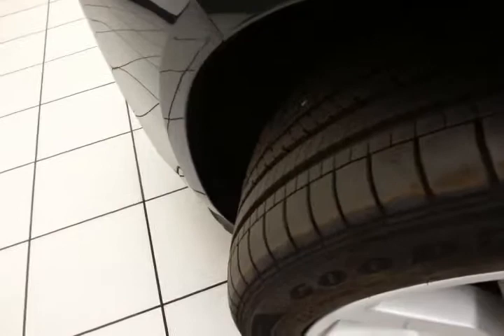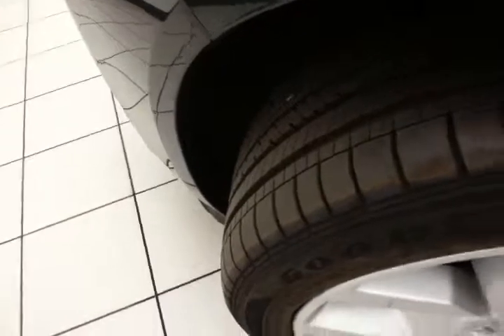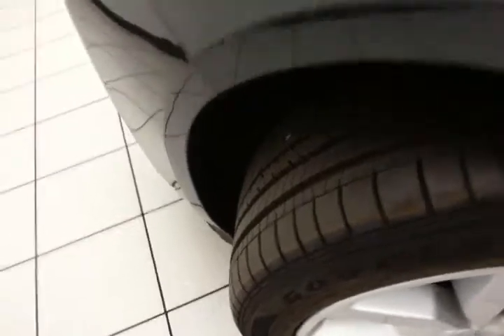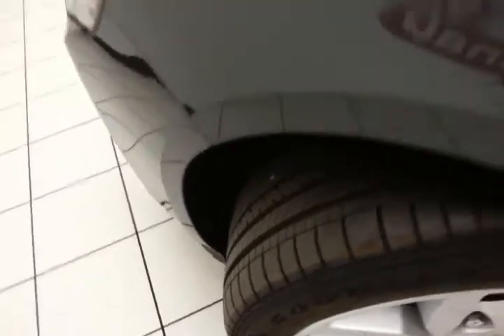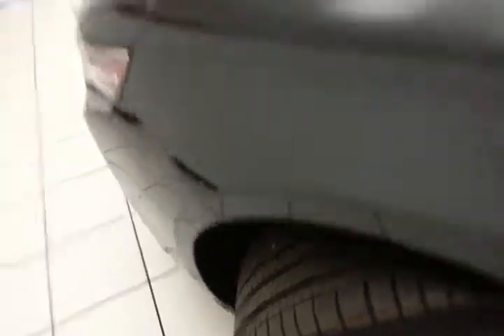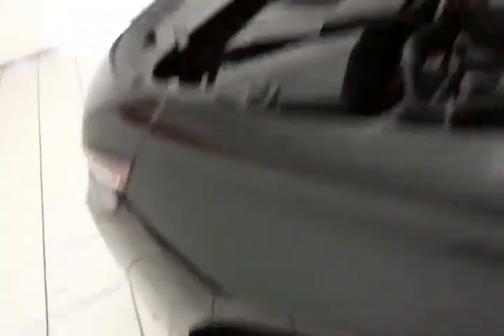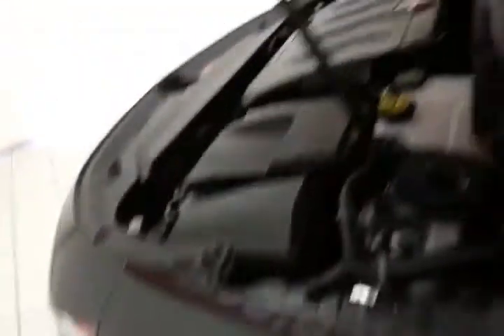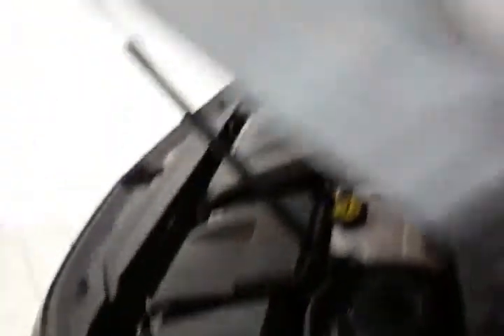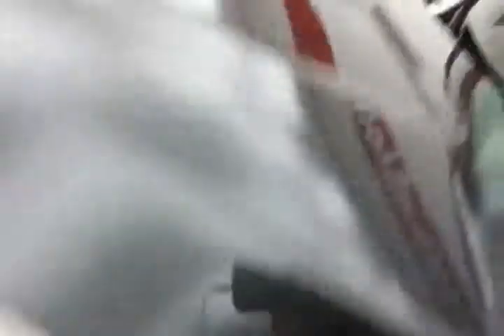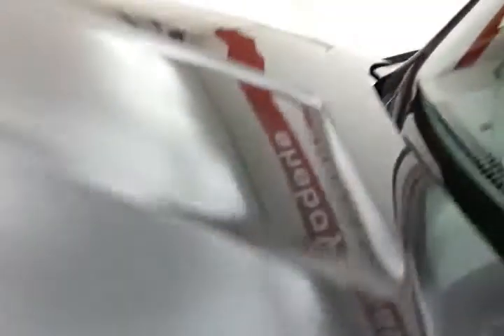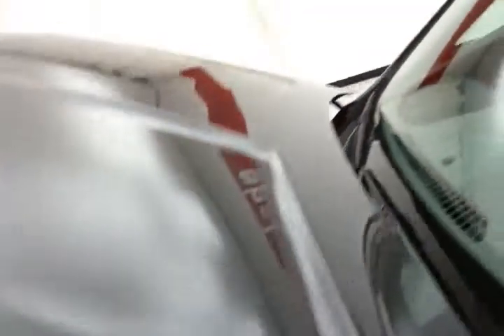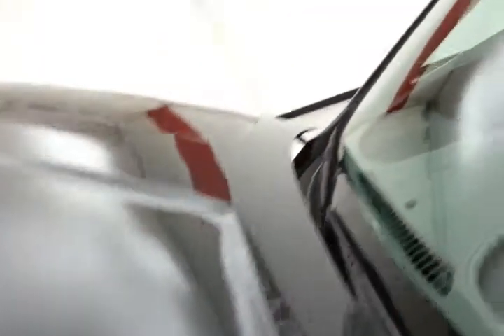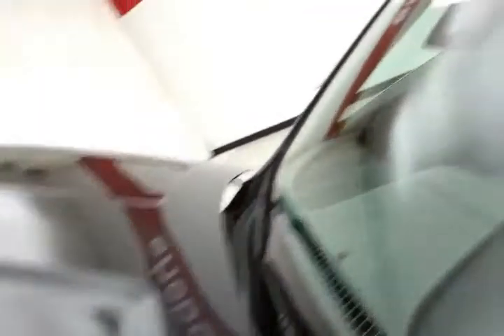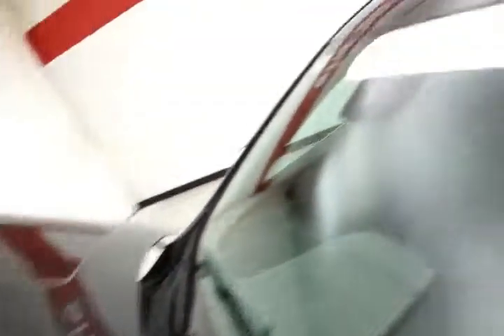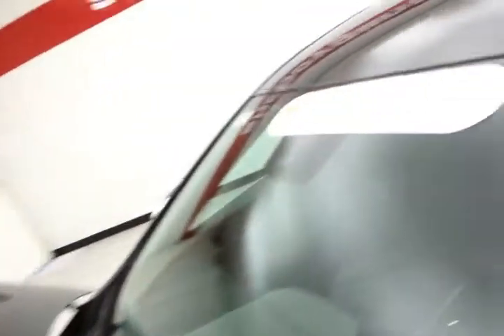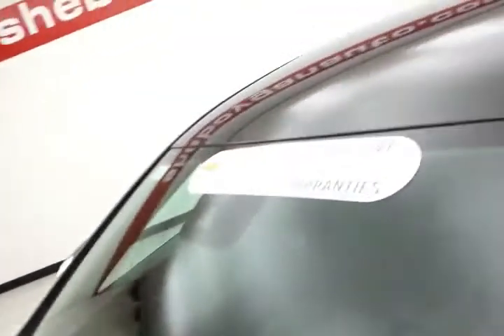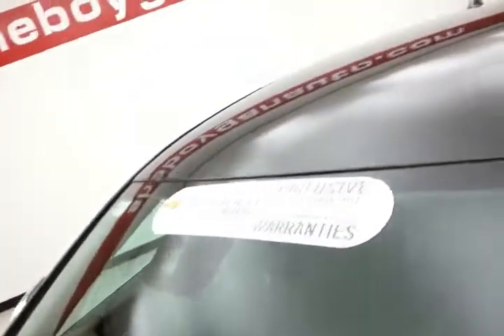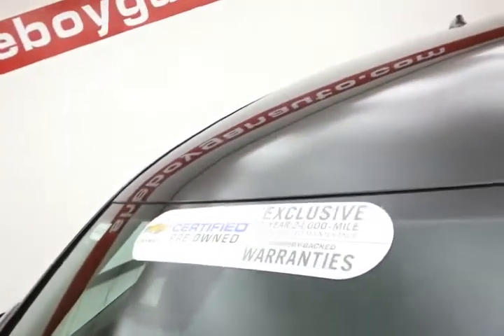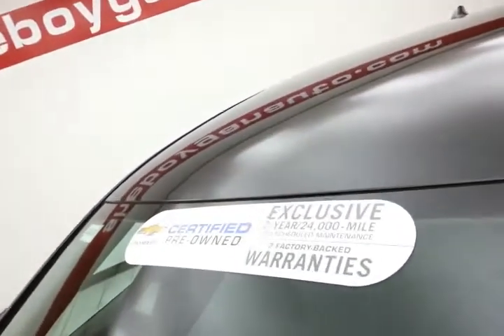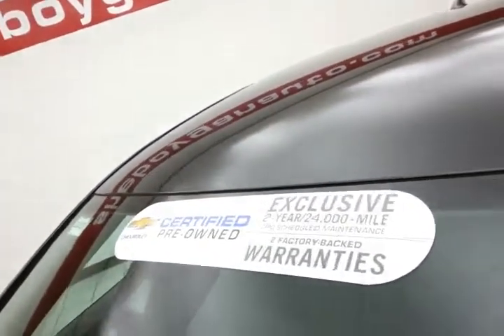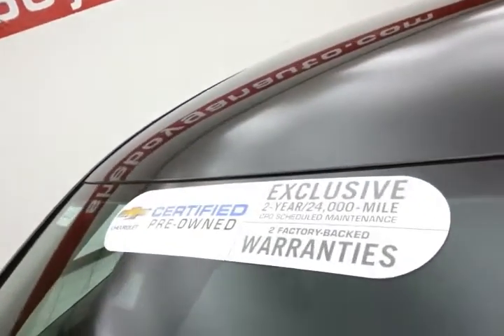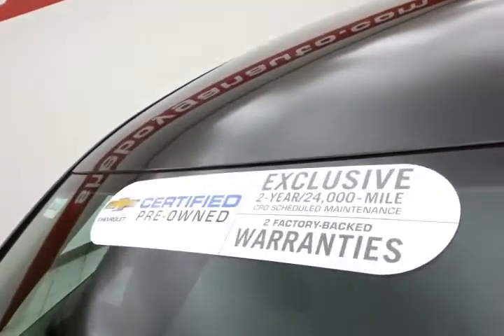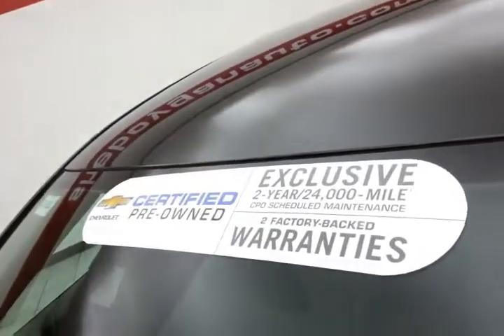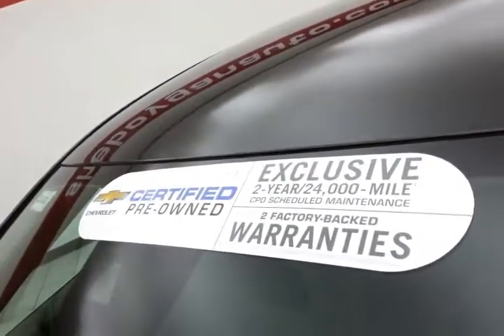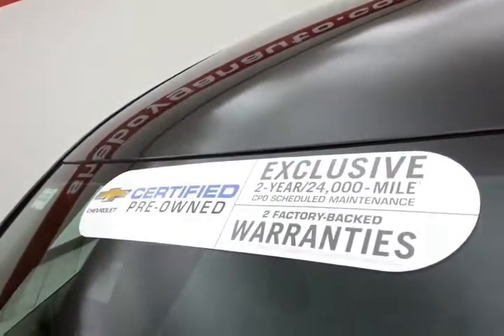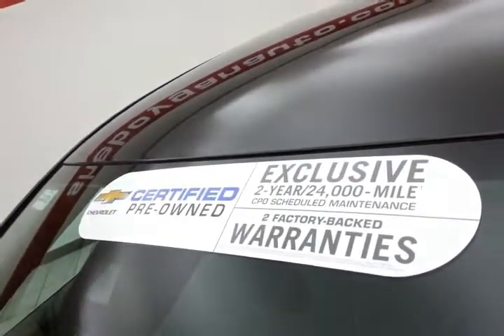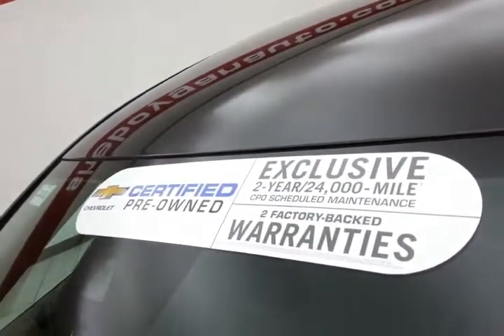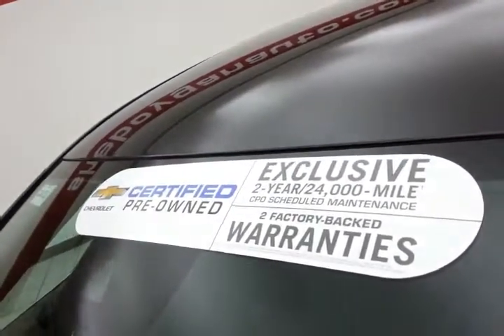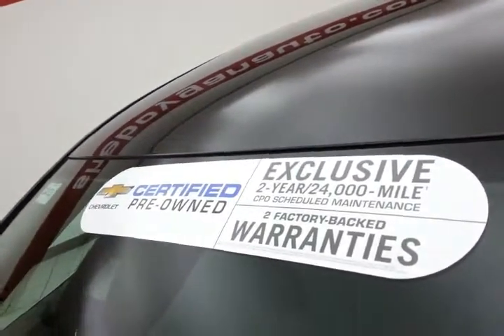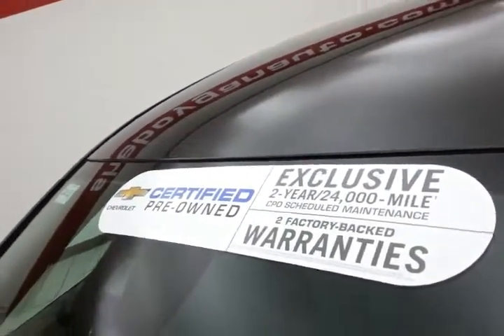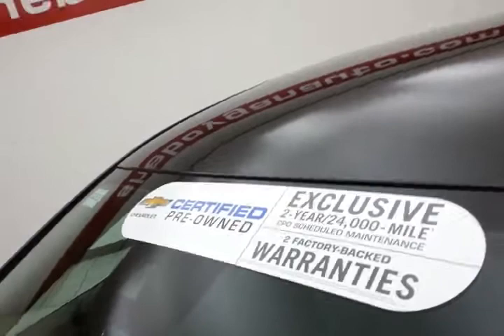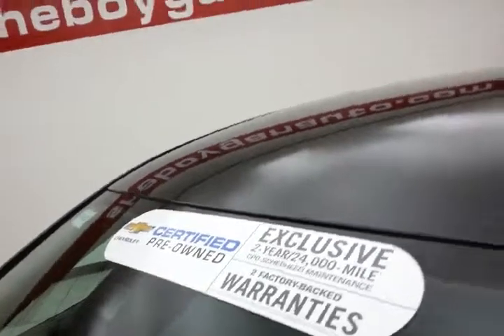Approximately 85% of the tire tread is remaining. And don't forget about that GM certification protecting your investment.